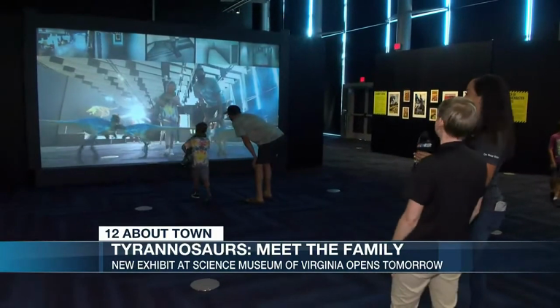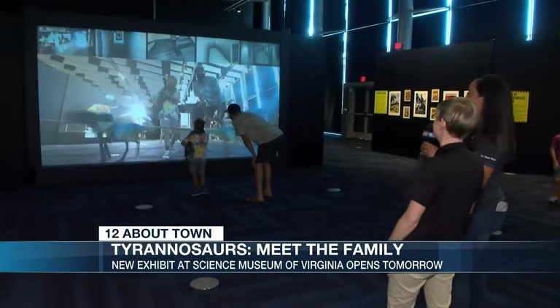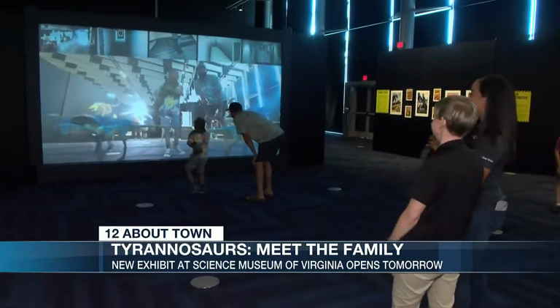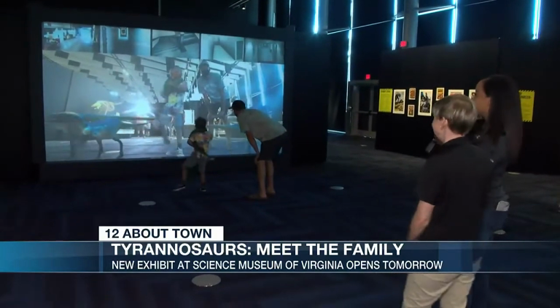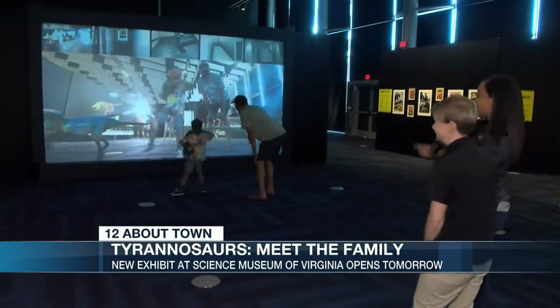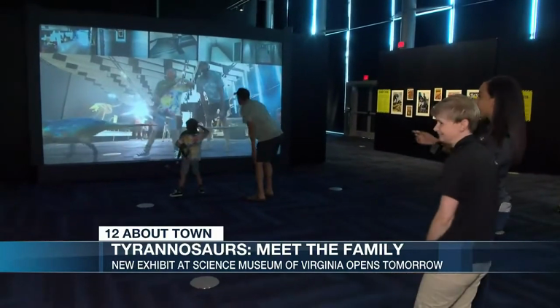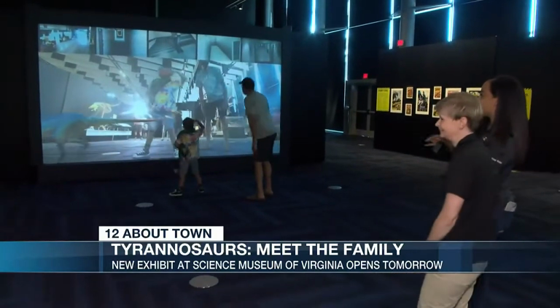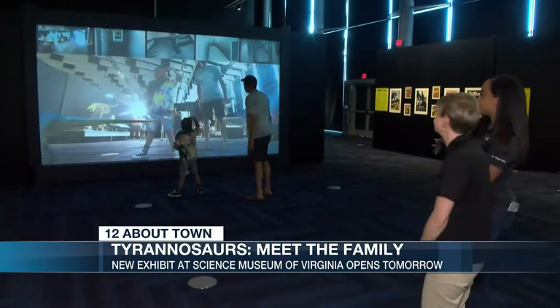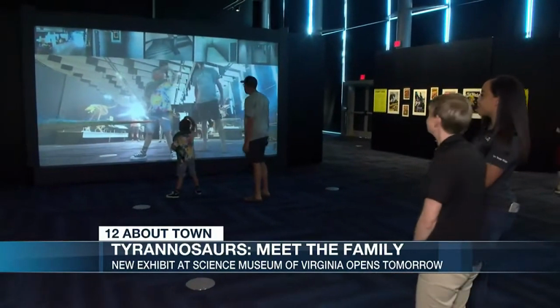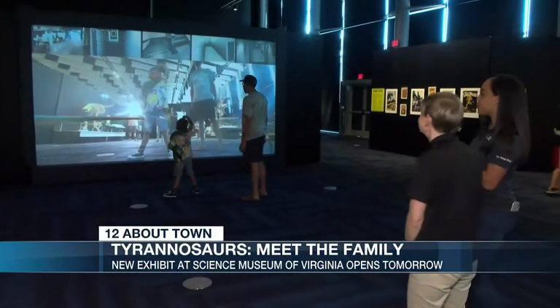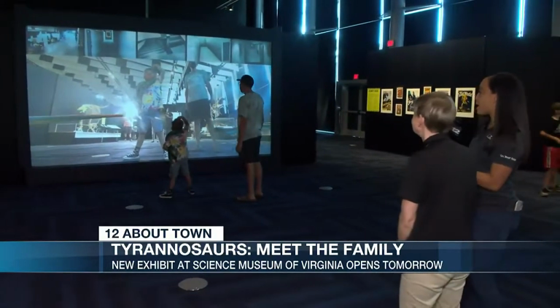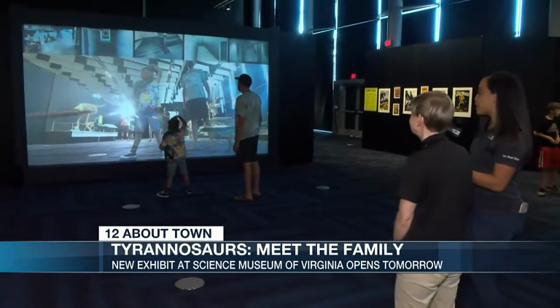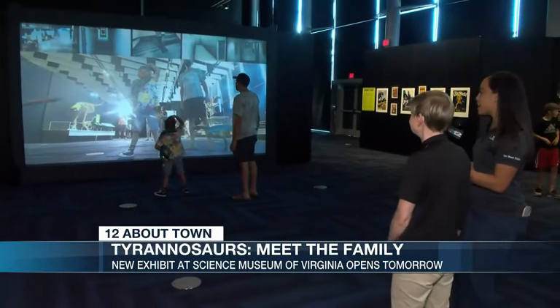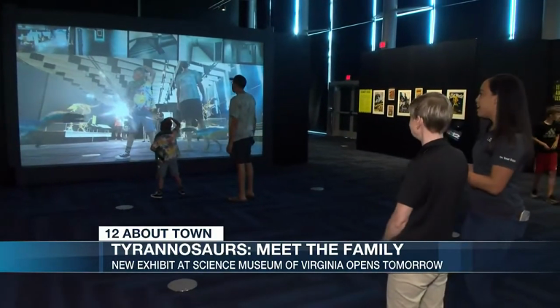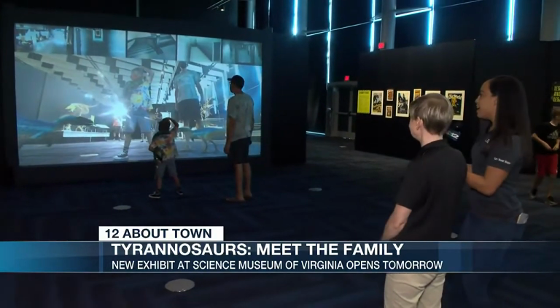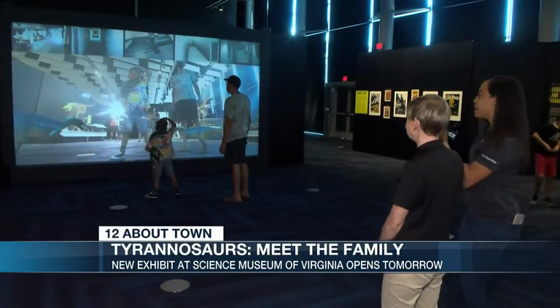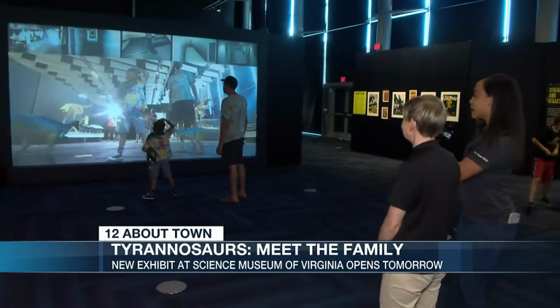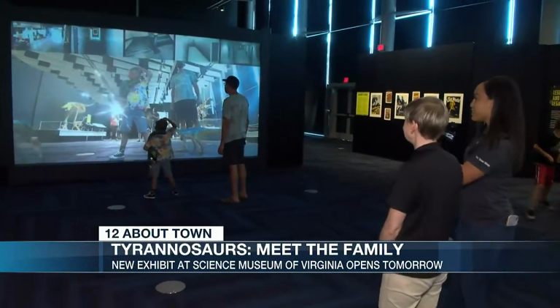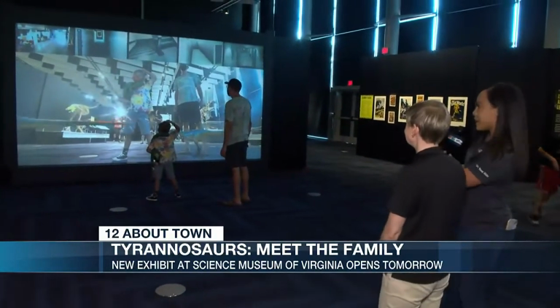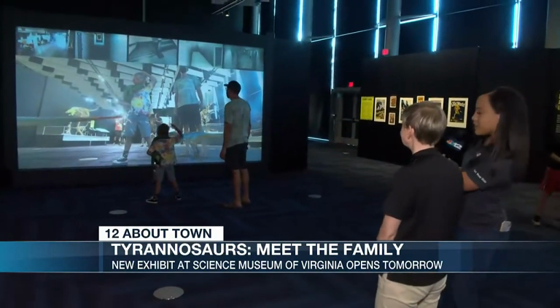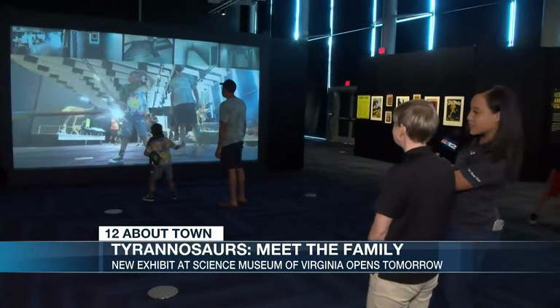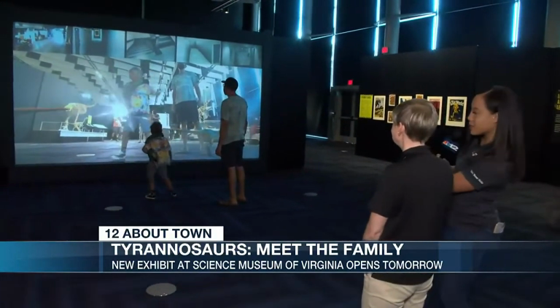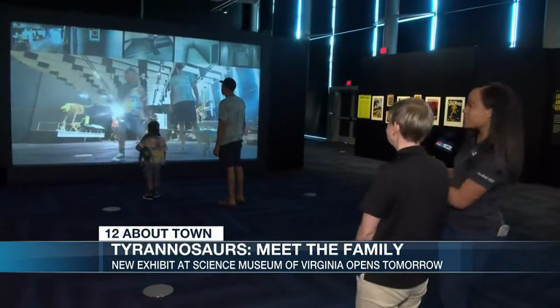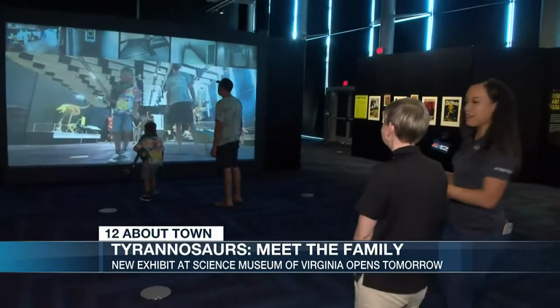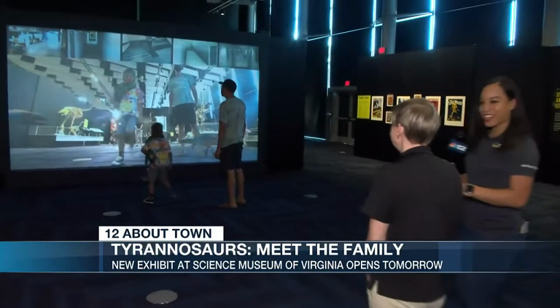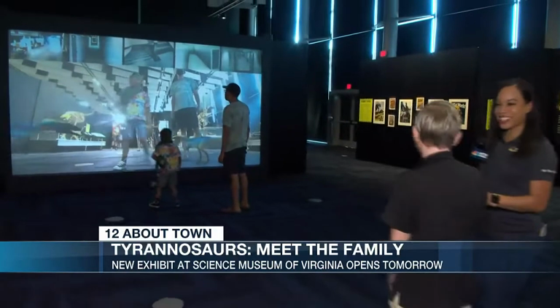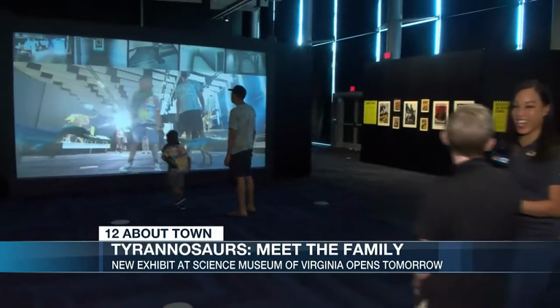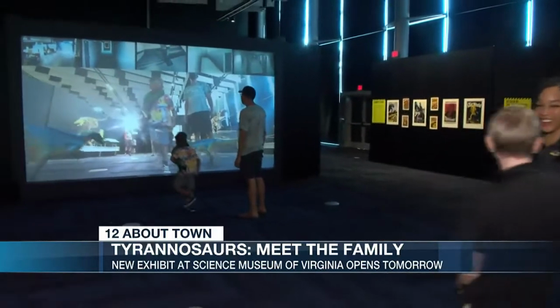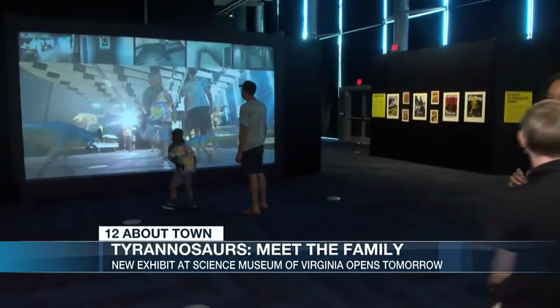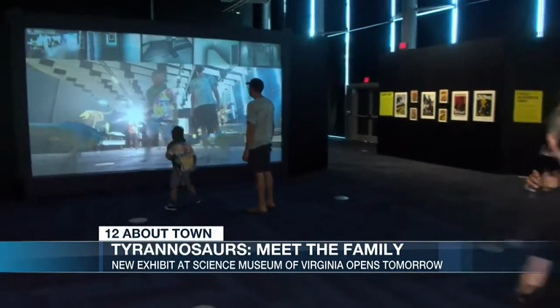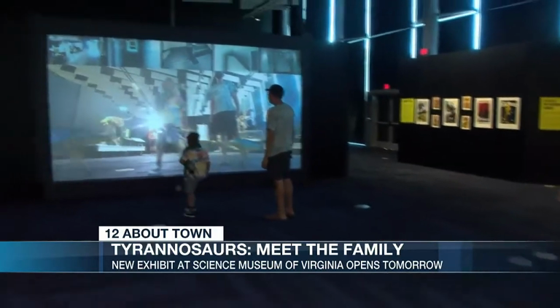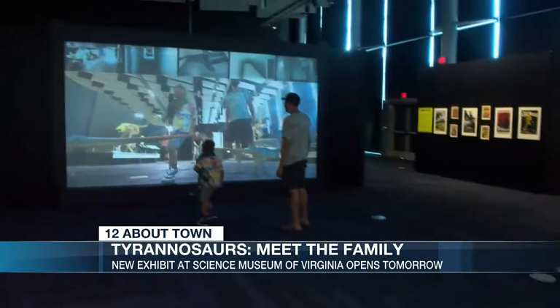It looks like a lot of fun, and I've been watching kids and even some adults having a good time in this area as well.